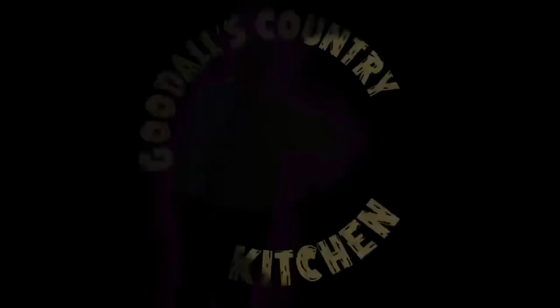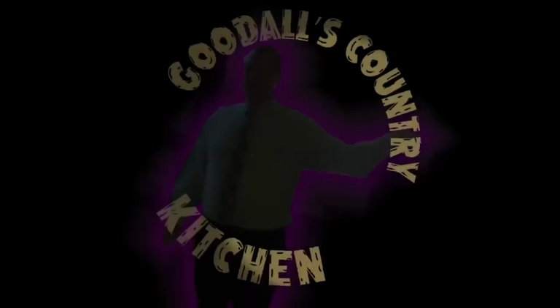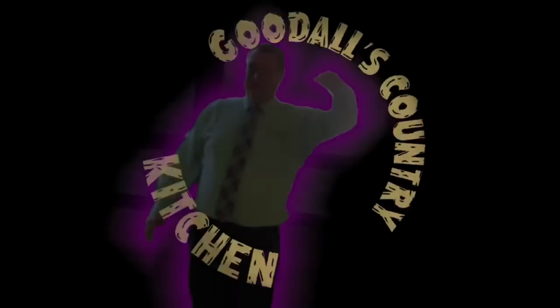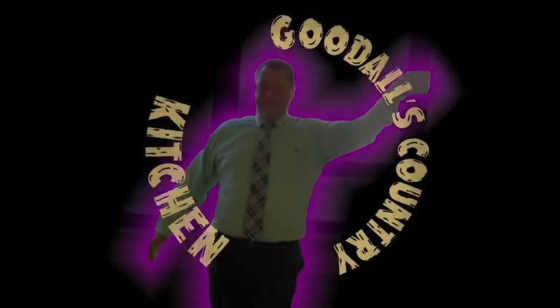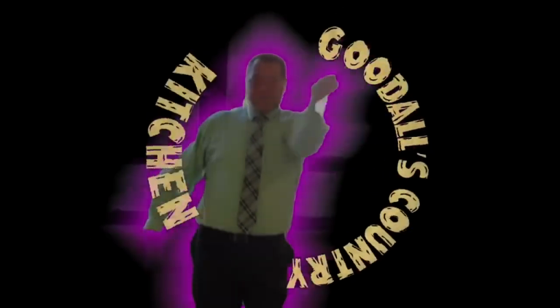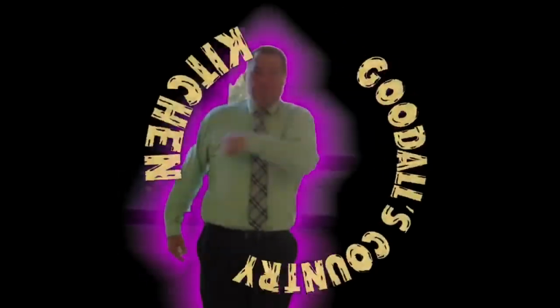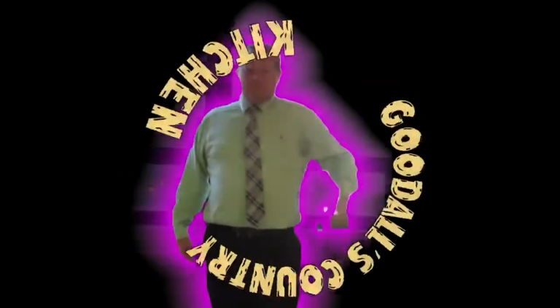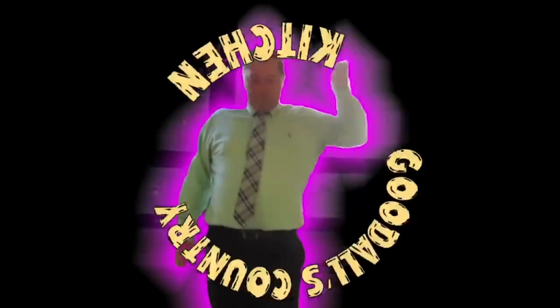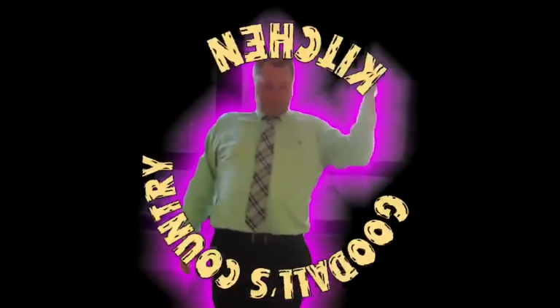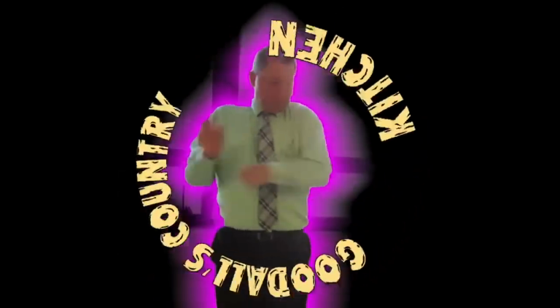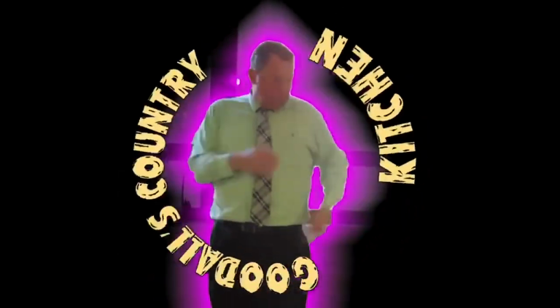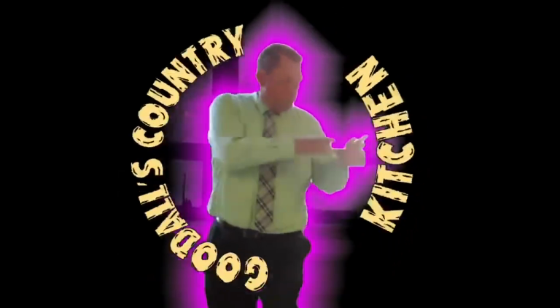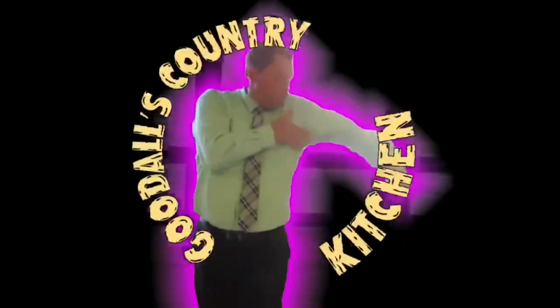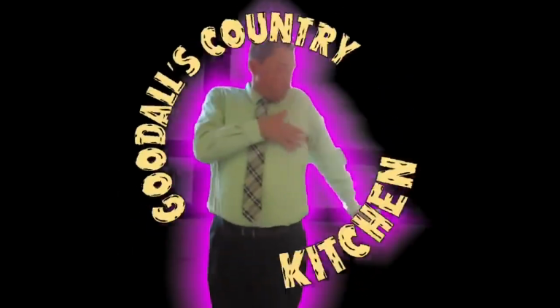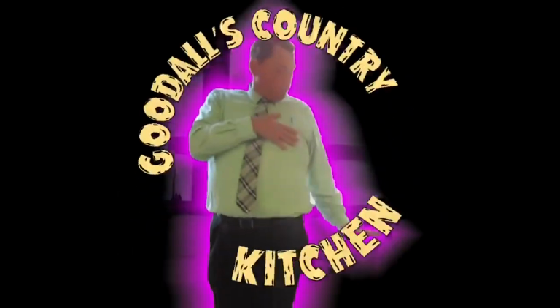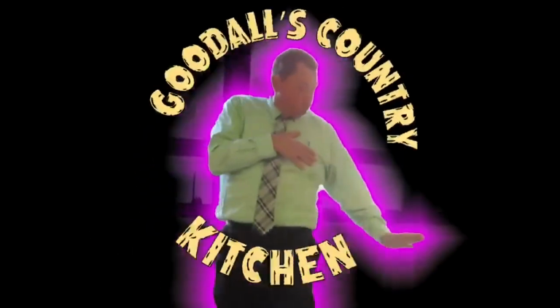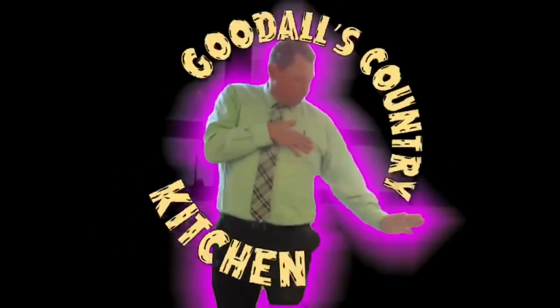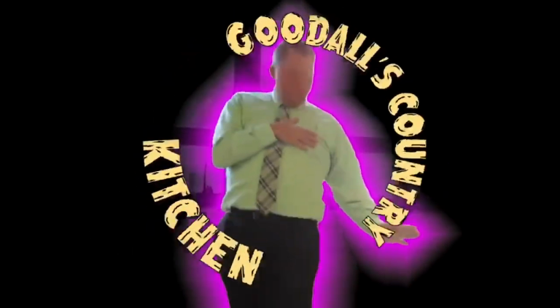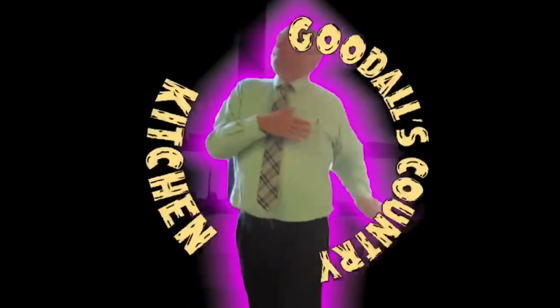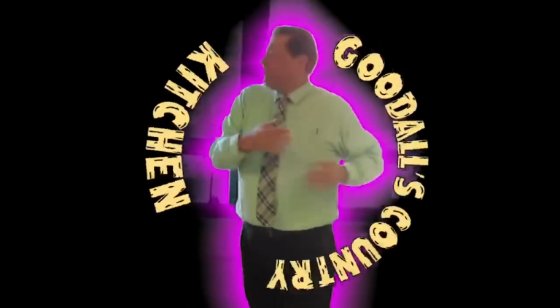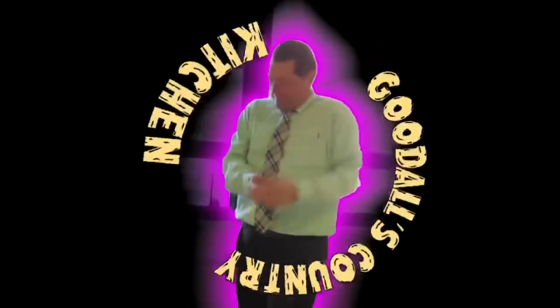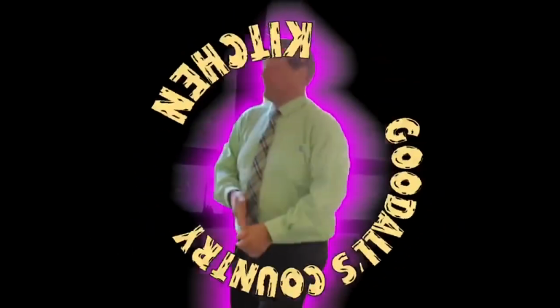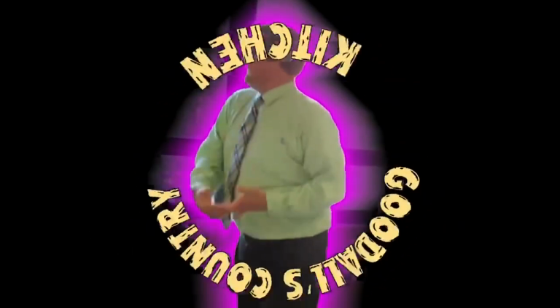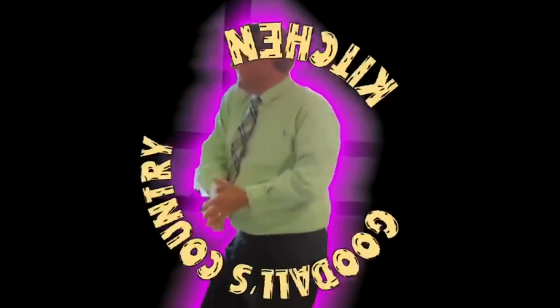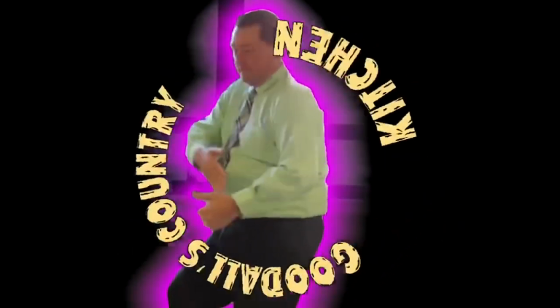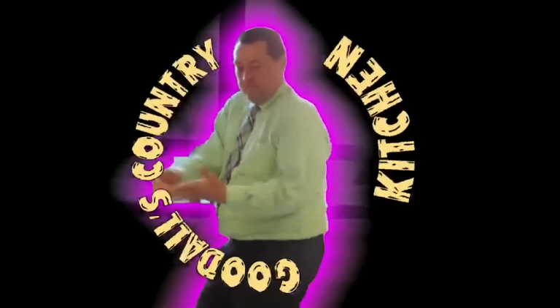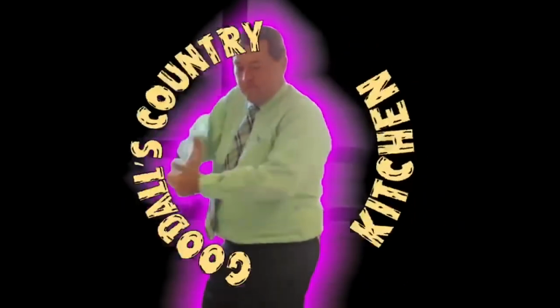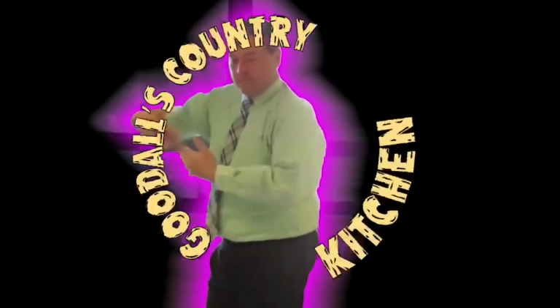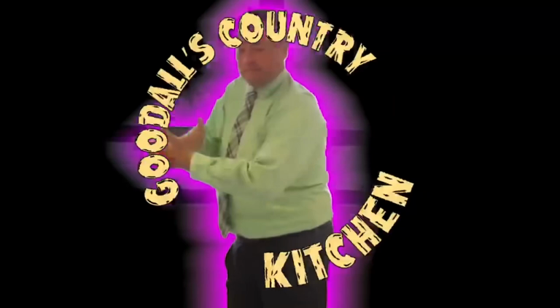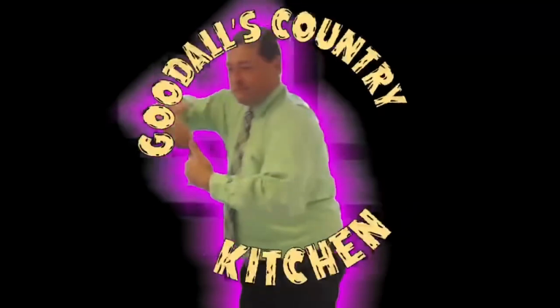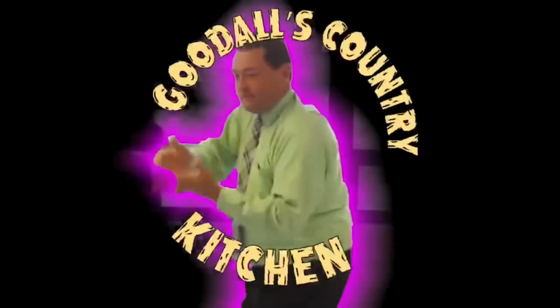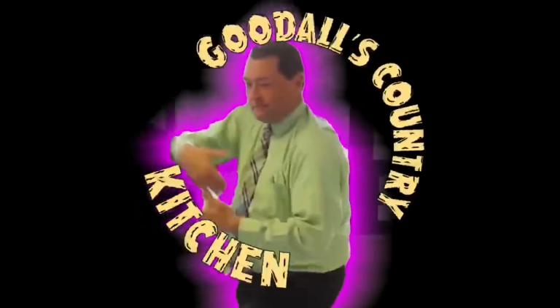Y'all know nothing about this, so you need to pay attention. Sit back and relax, it's time for Goodall's Country Kitchen.